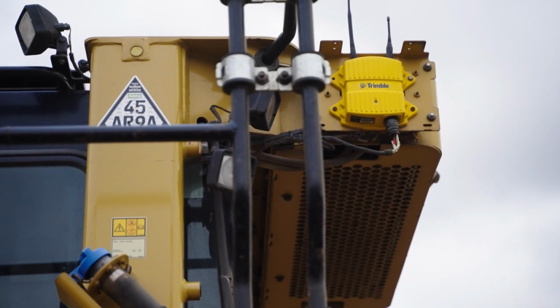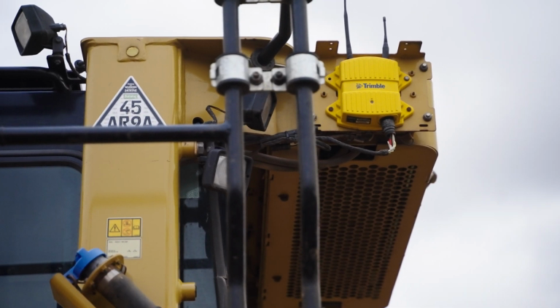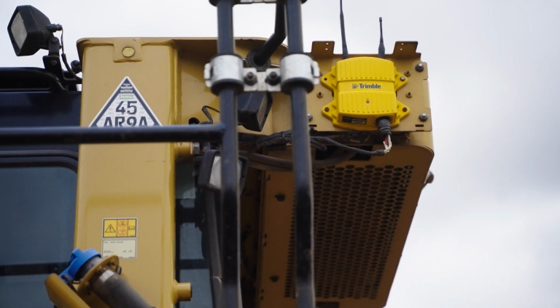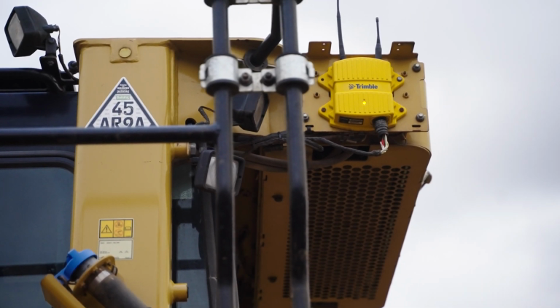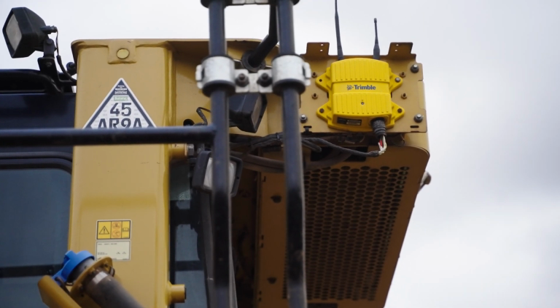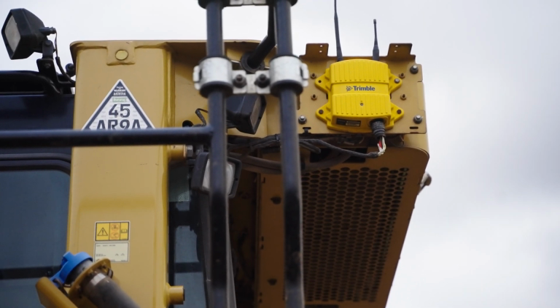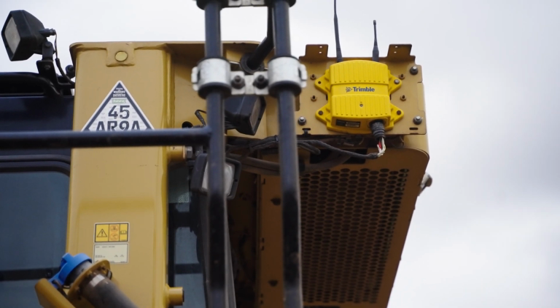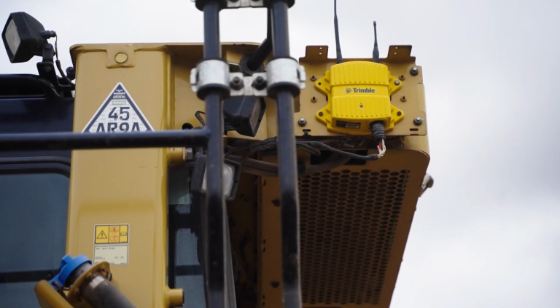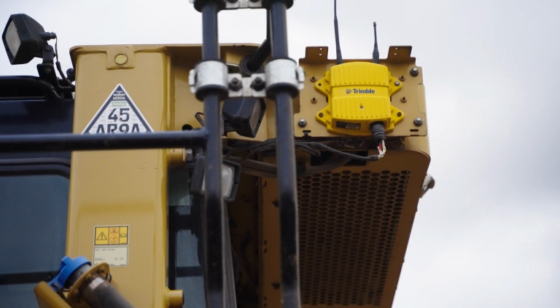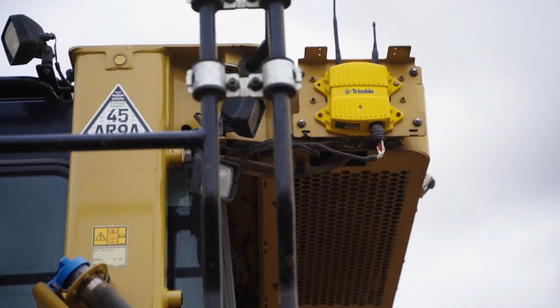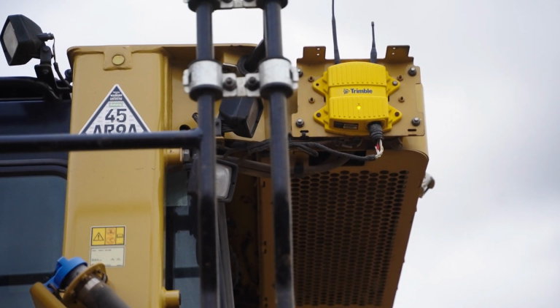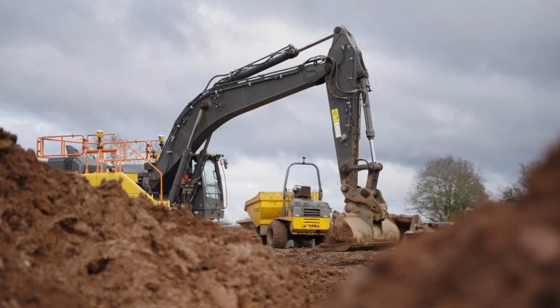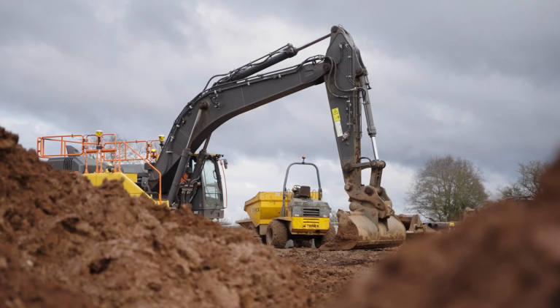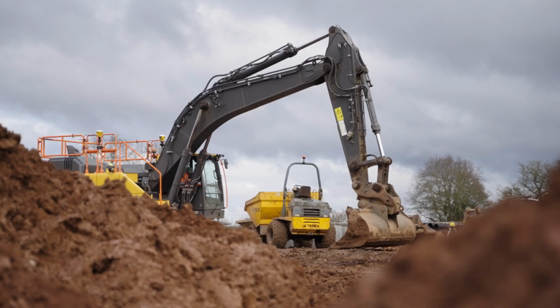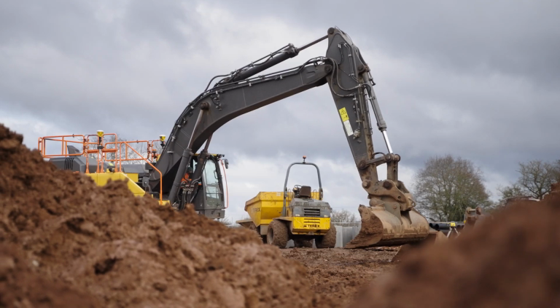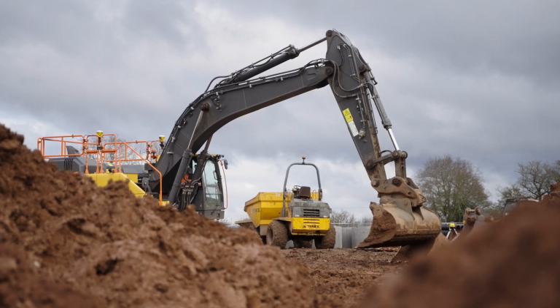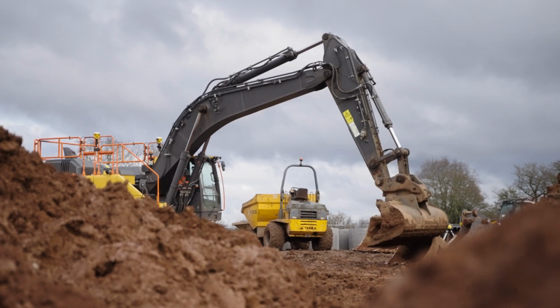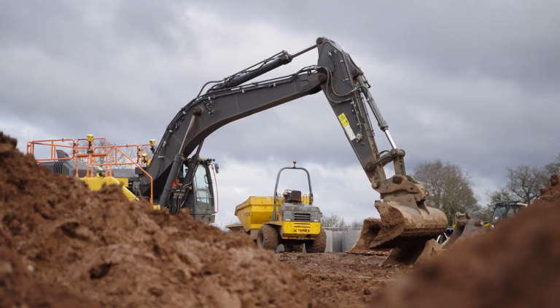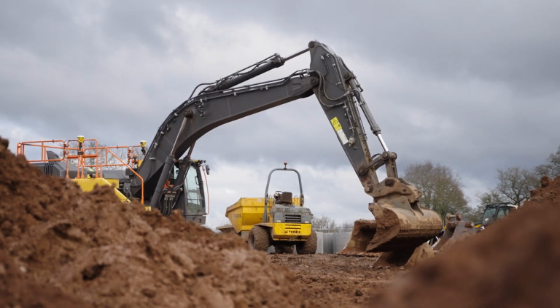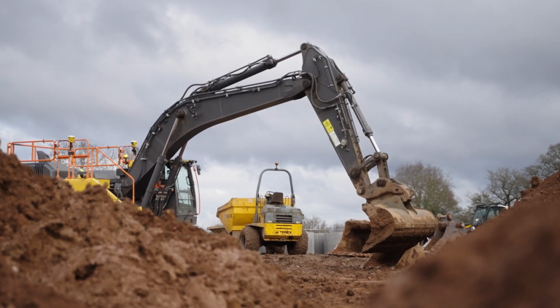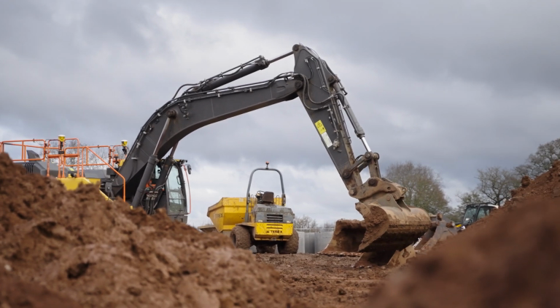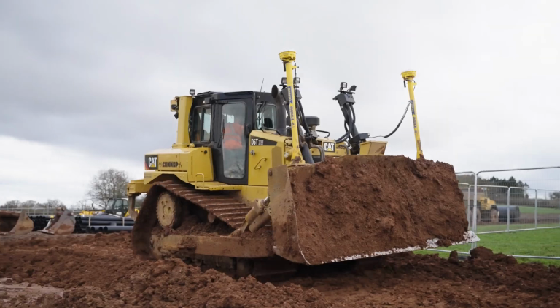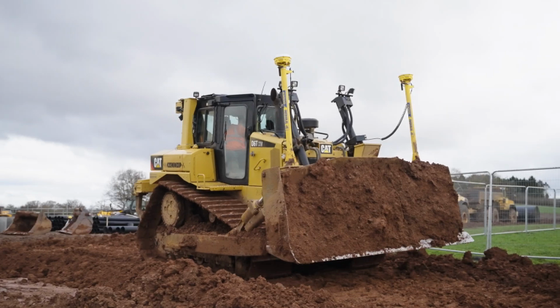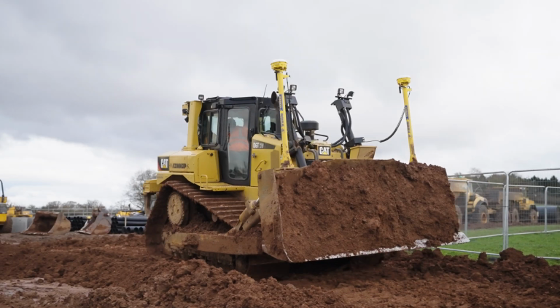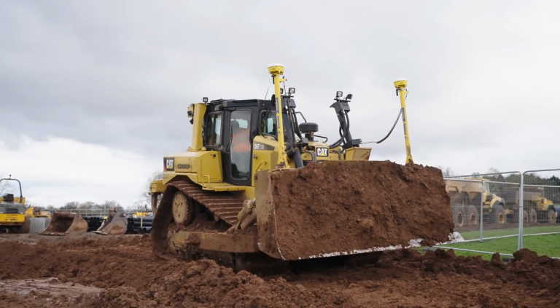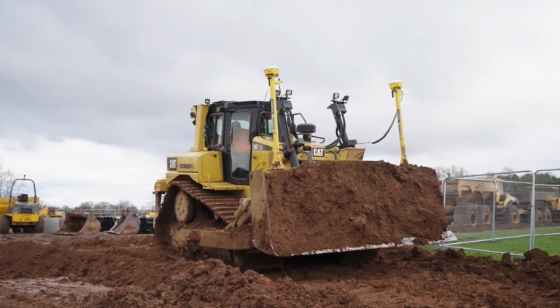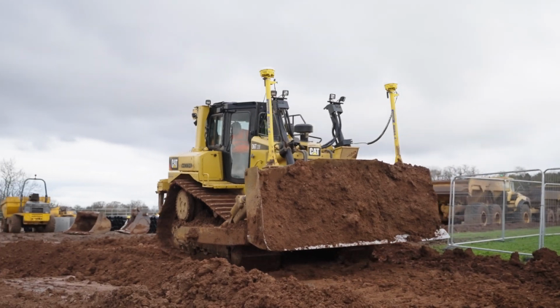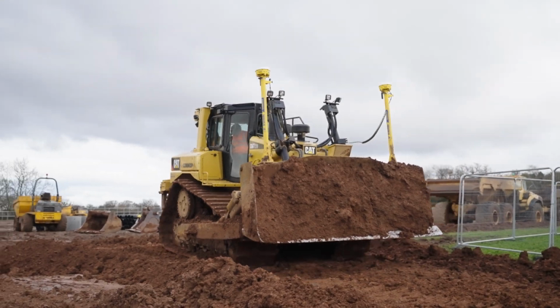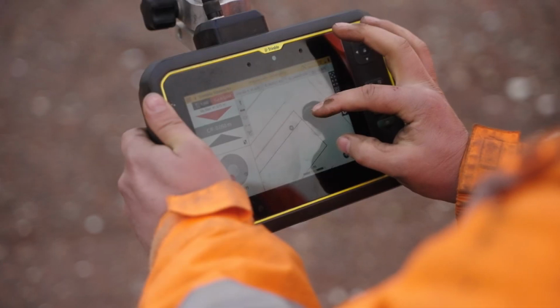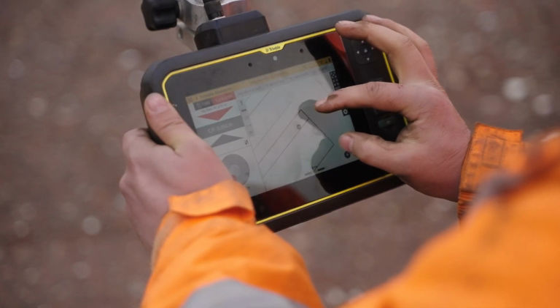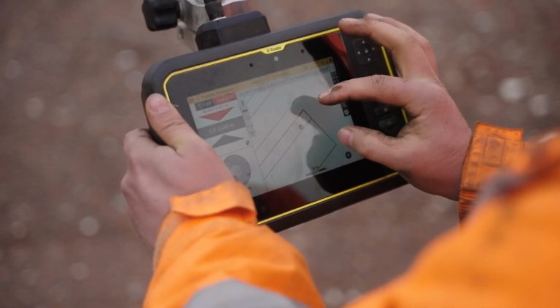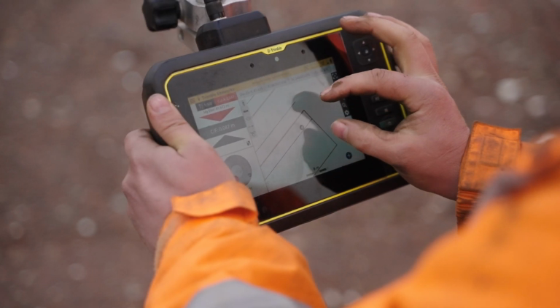With regards to Trimble, the products we use would be Earthworks on the excavators and bulldozers, site designs and digging off.